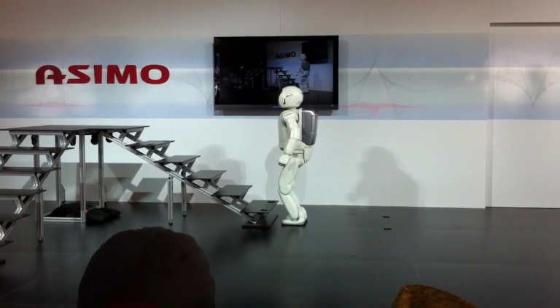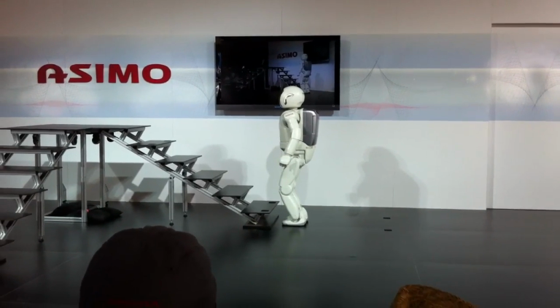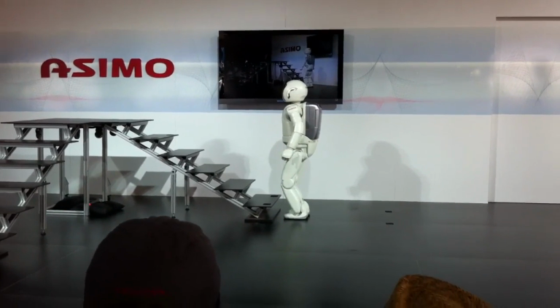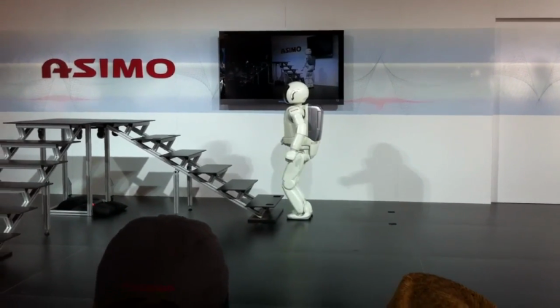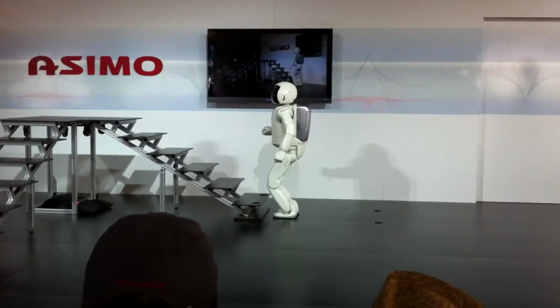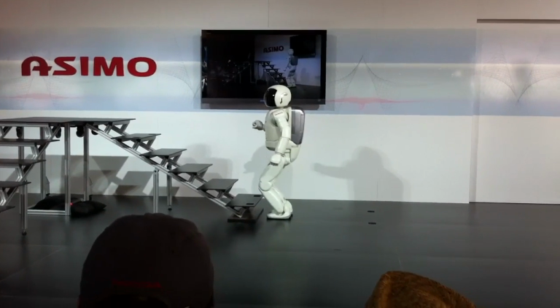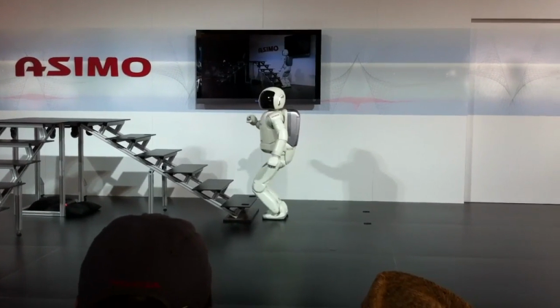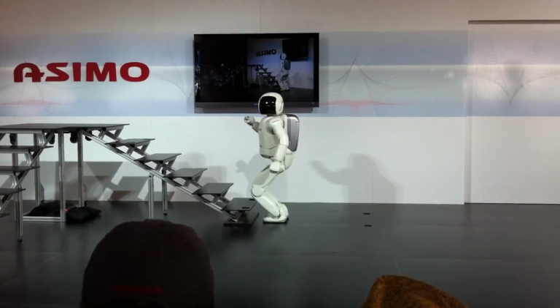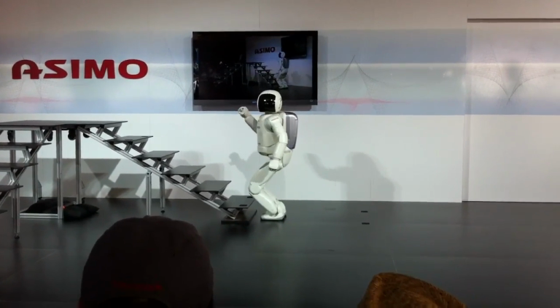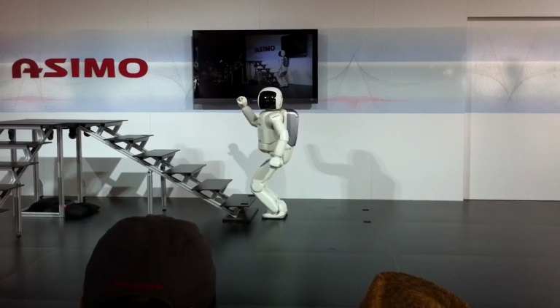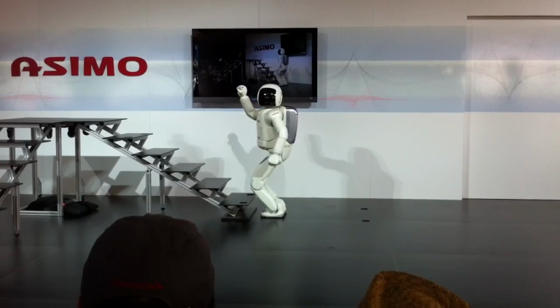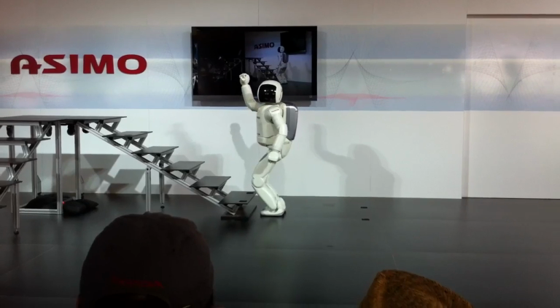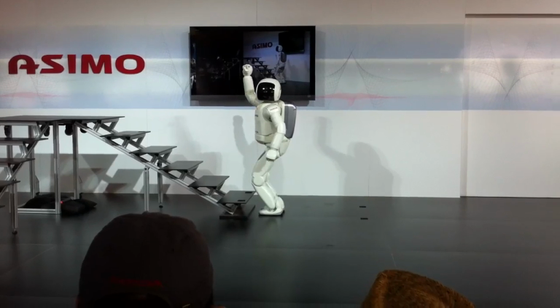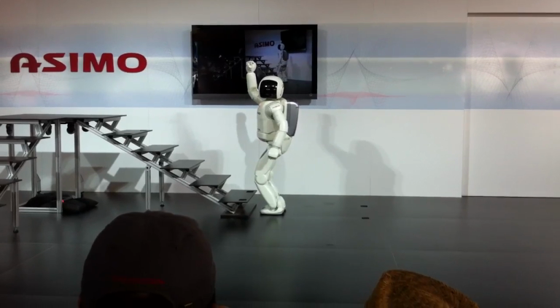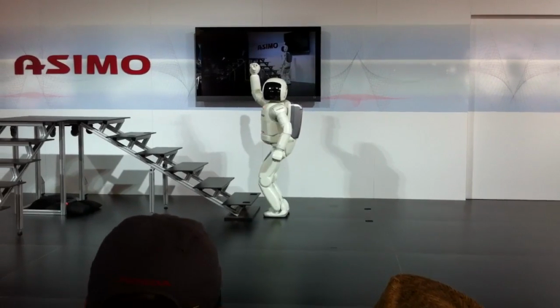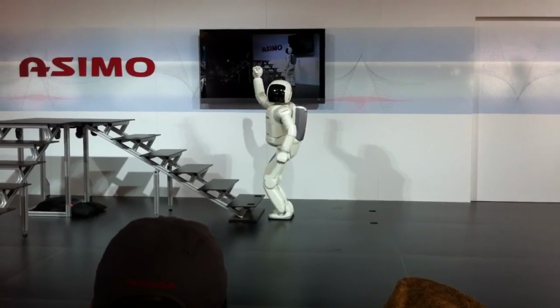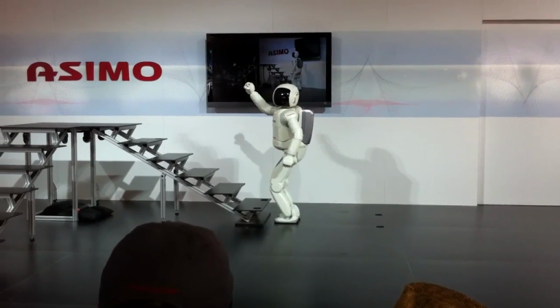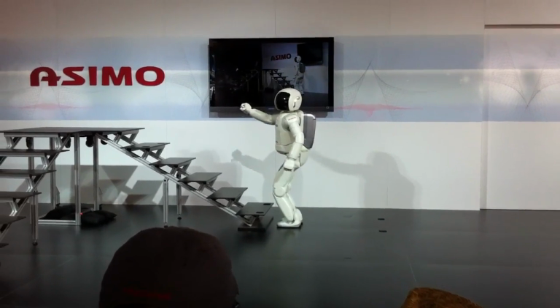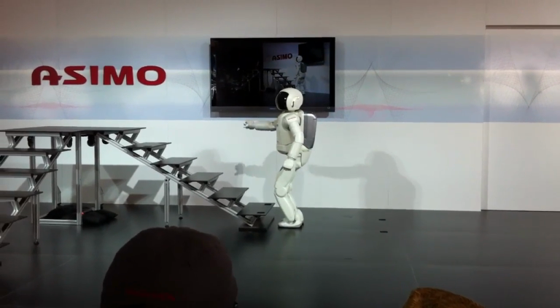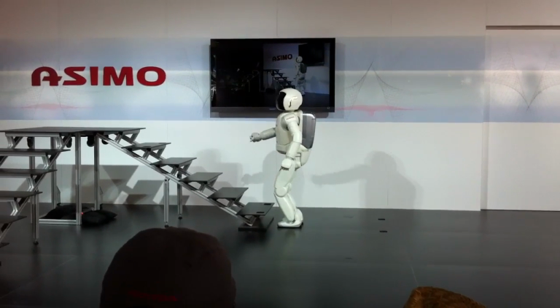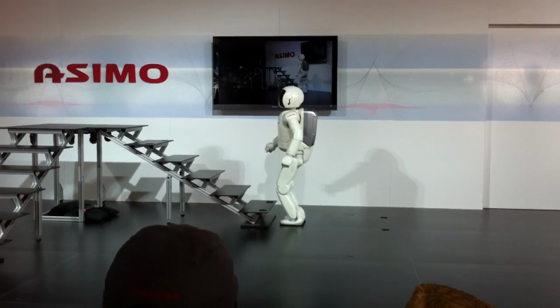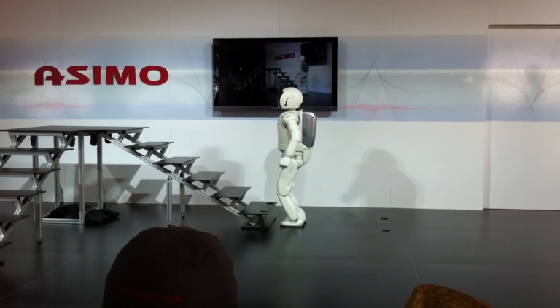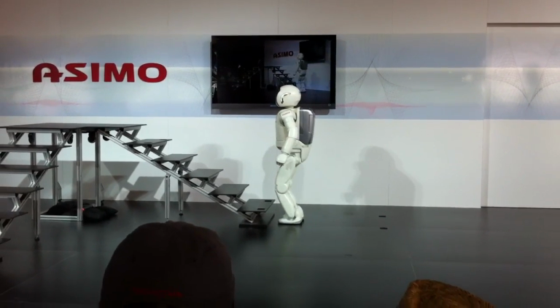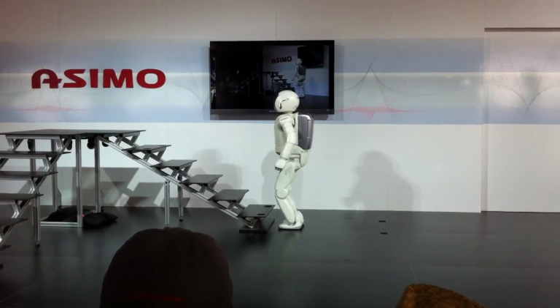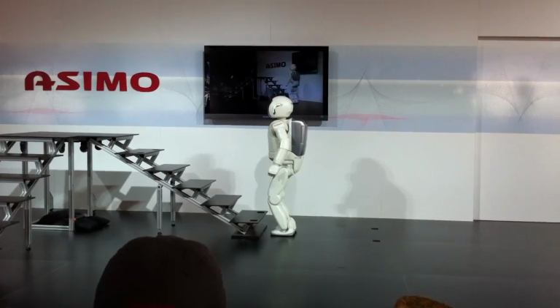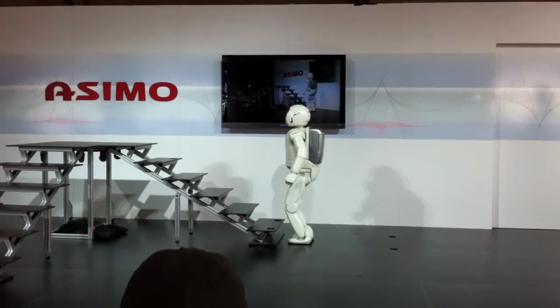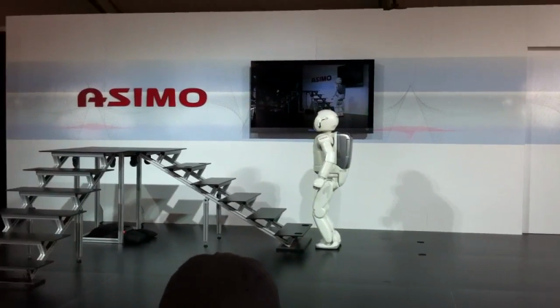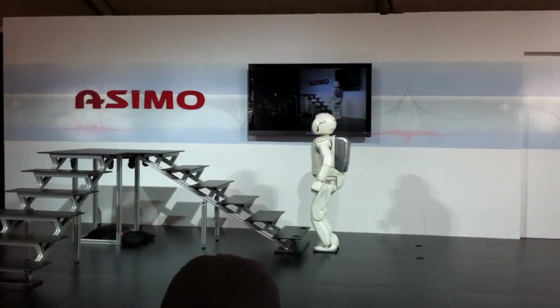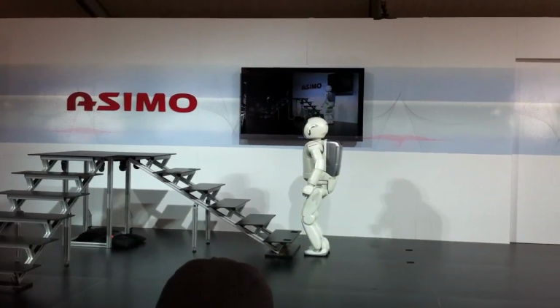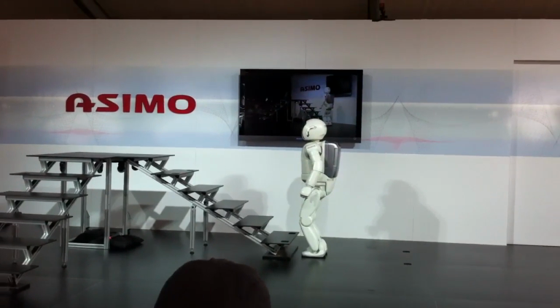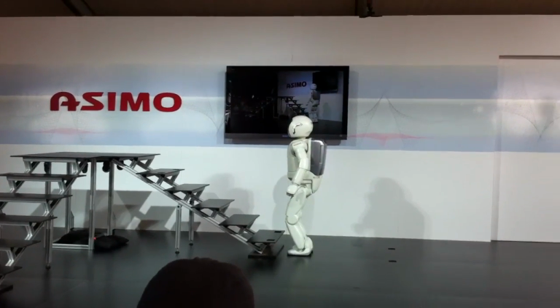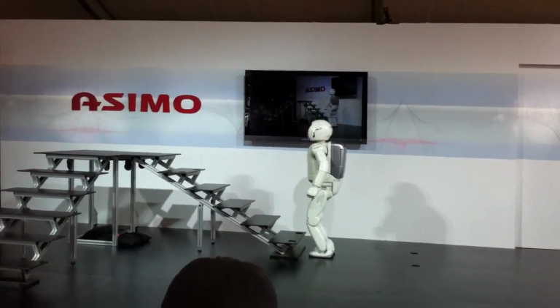Now, Osimo, are you ready? I am ready. All right, then. Go for it.